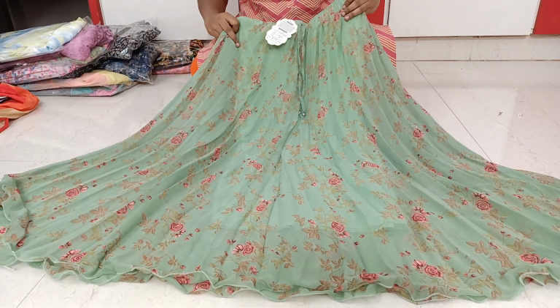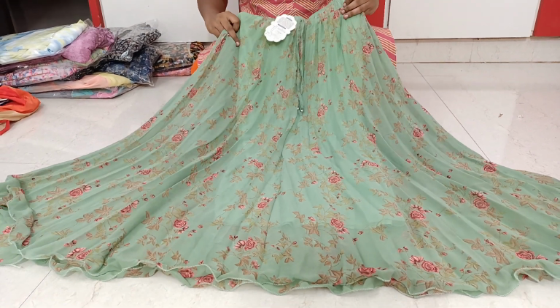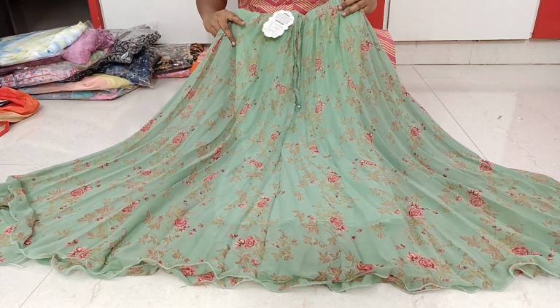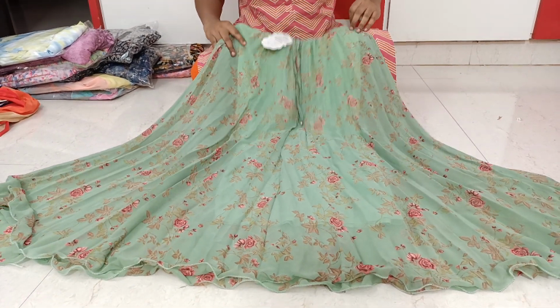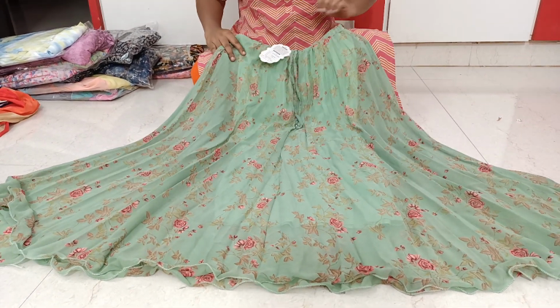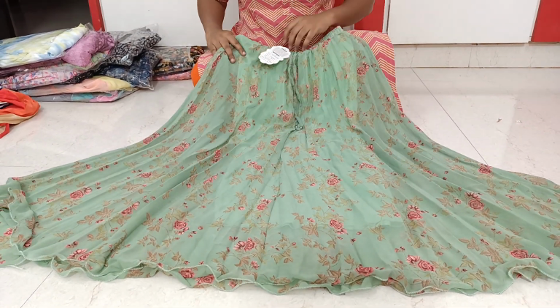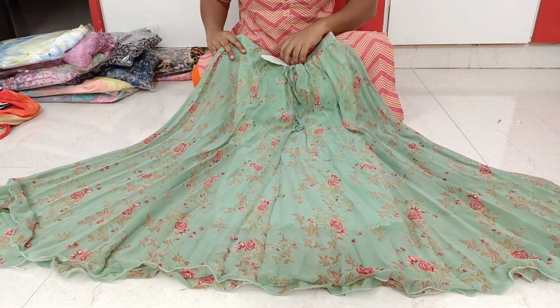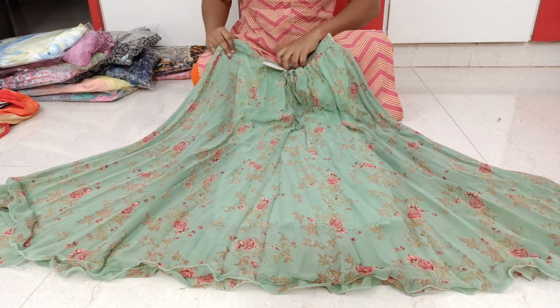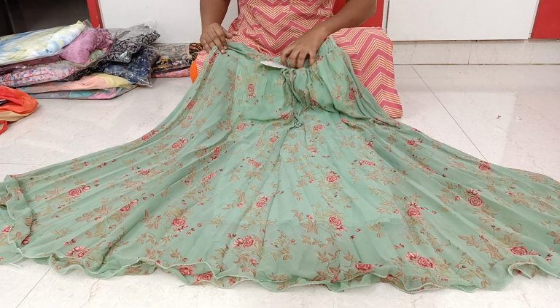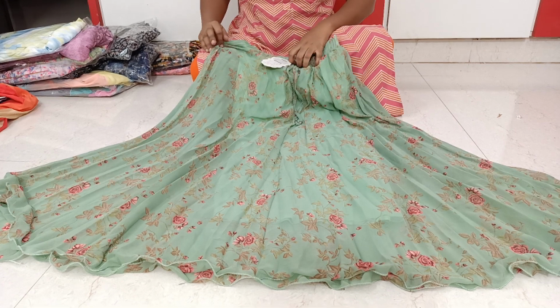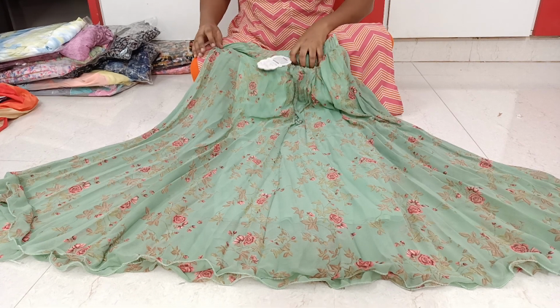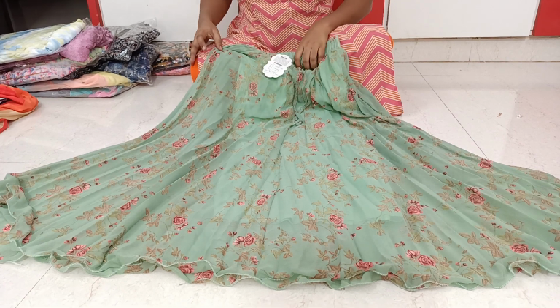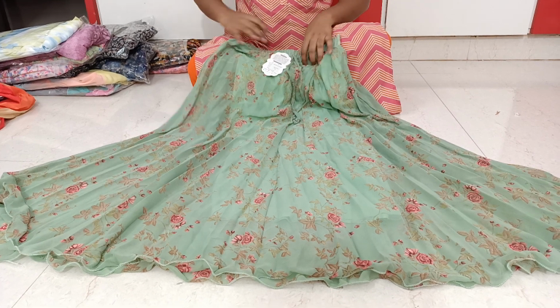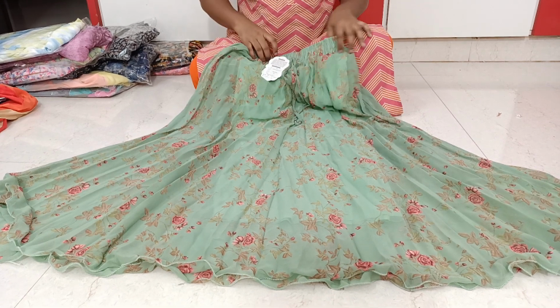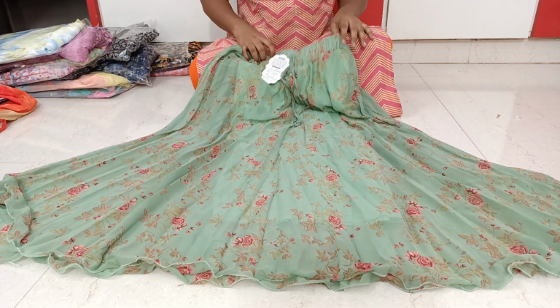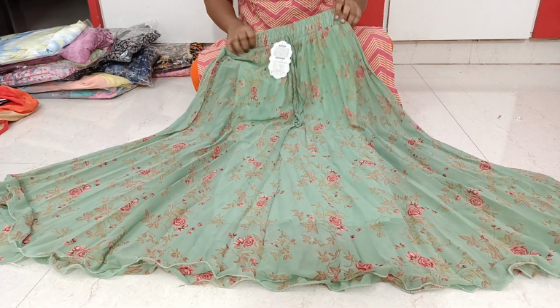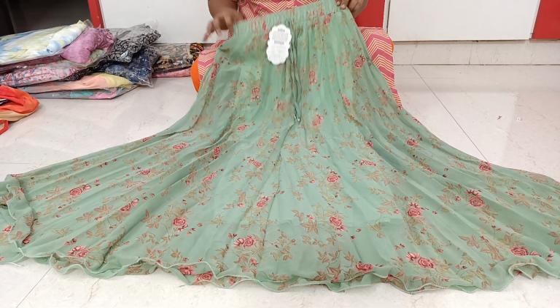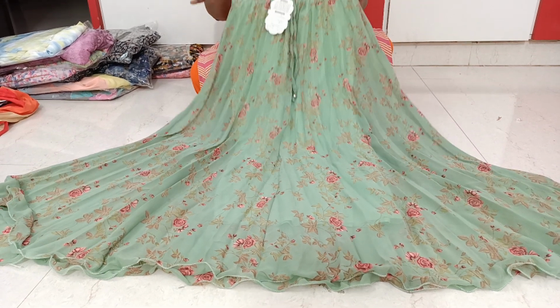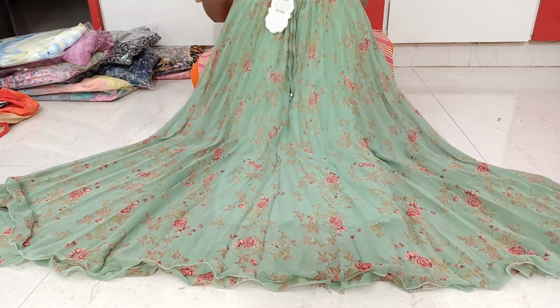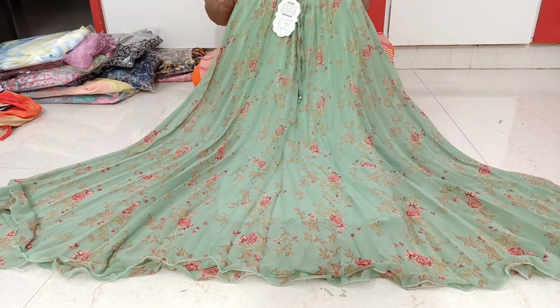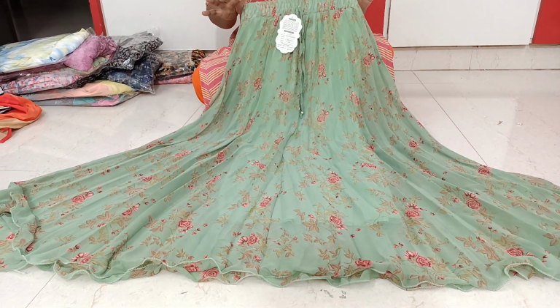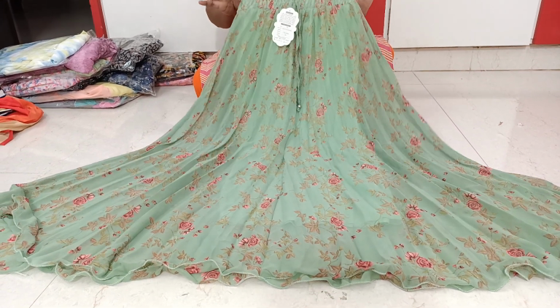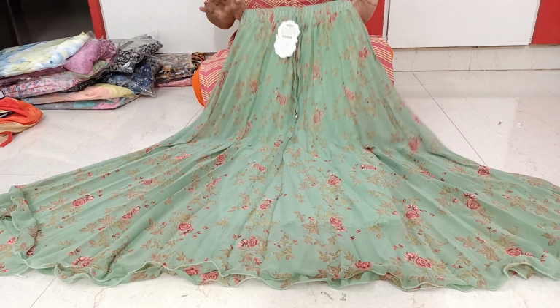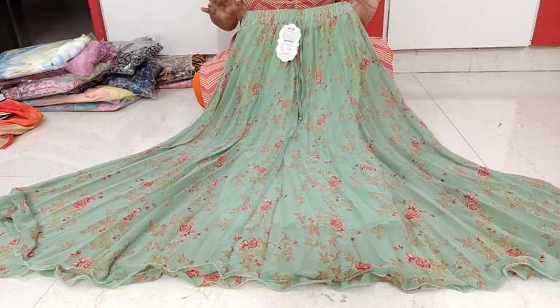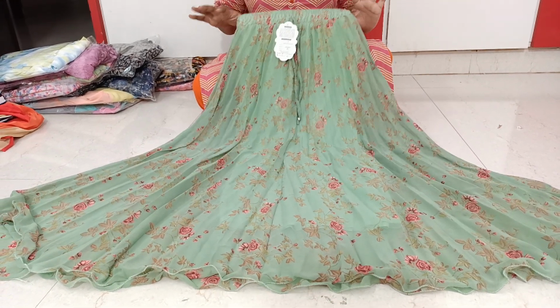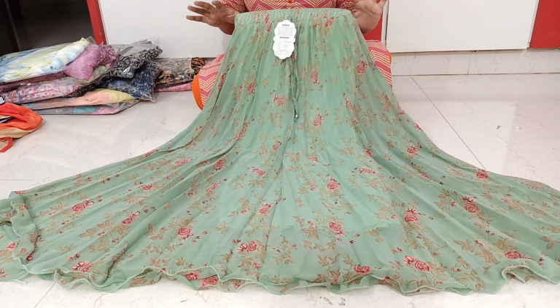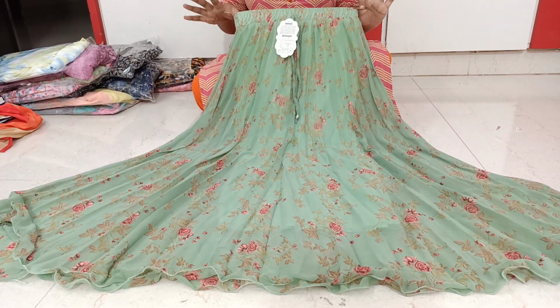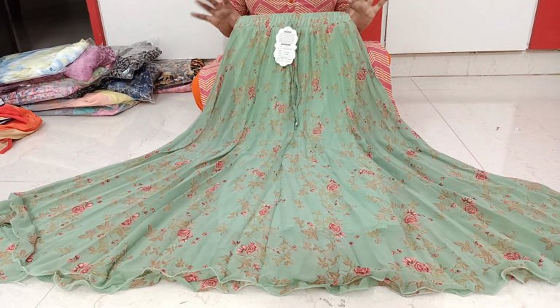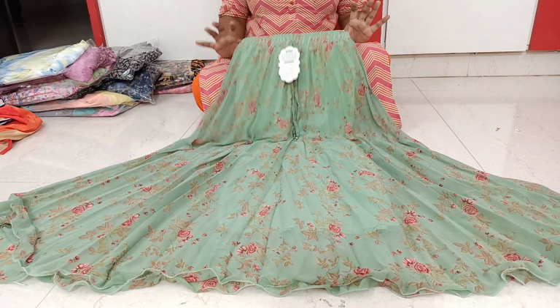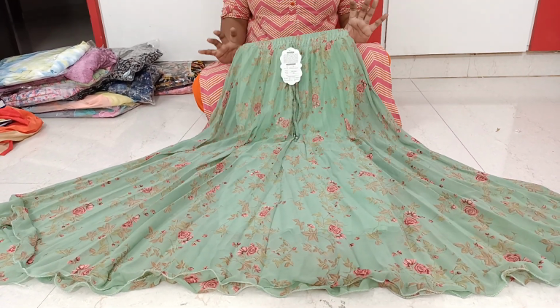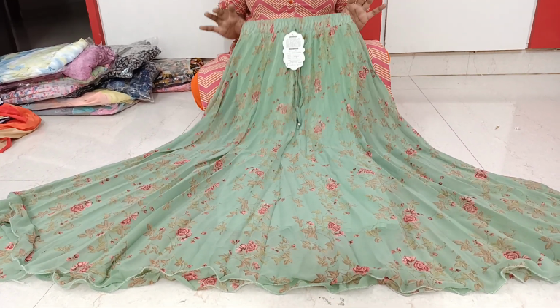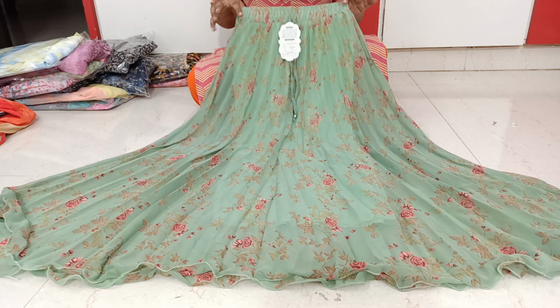We are selling at 5.50 rupees for single pieces. In the clear and sell offer, we are selling at 4.90 rupees for single pieces.